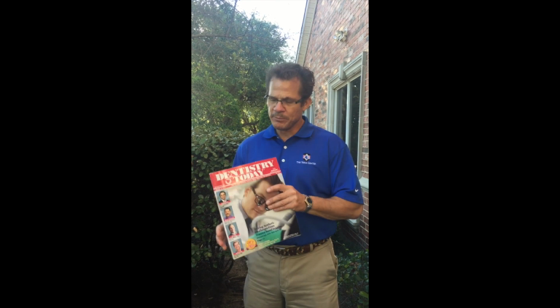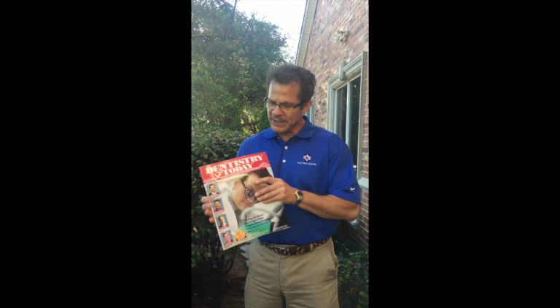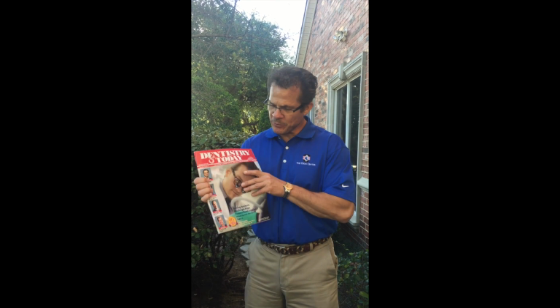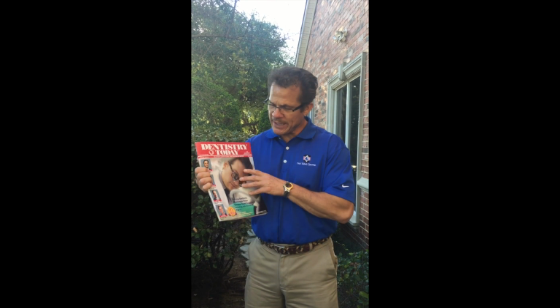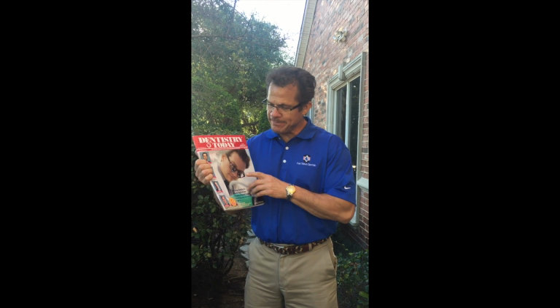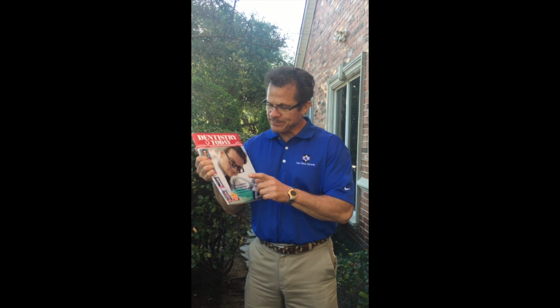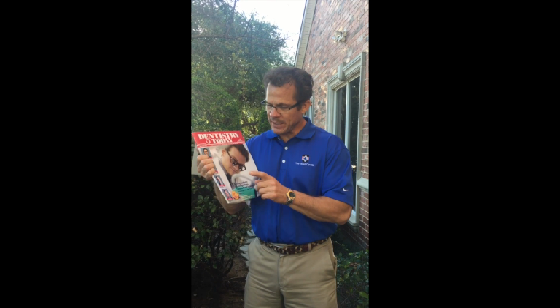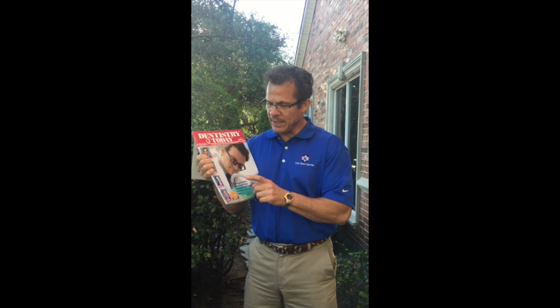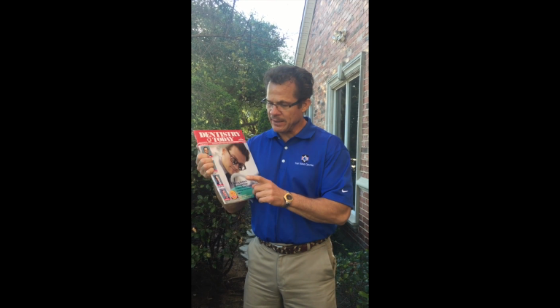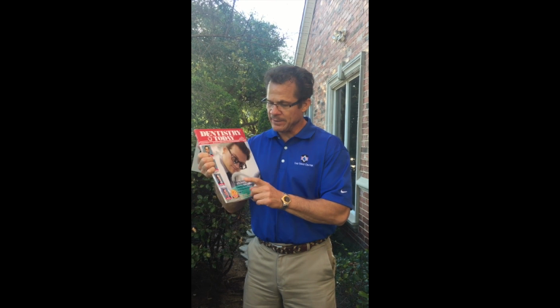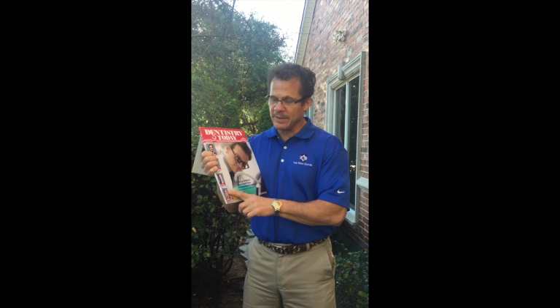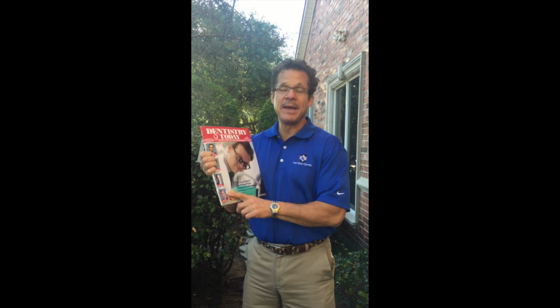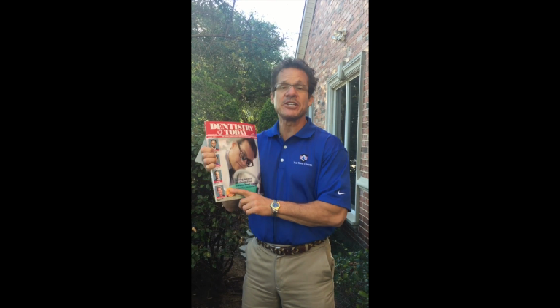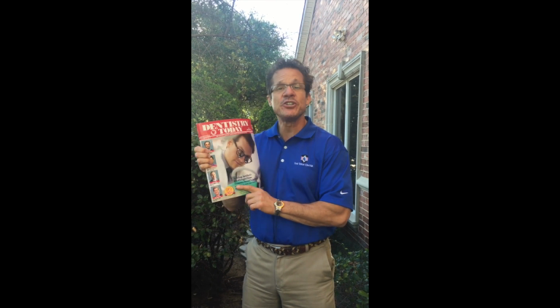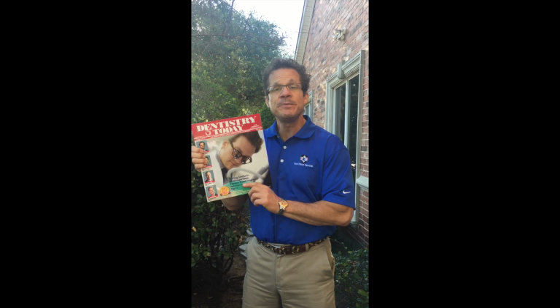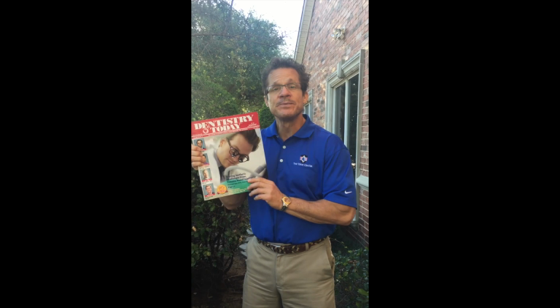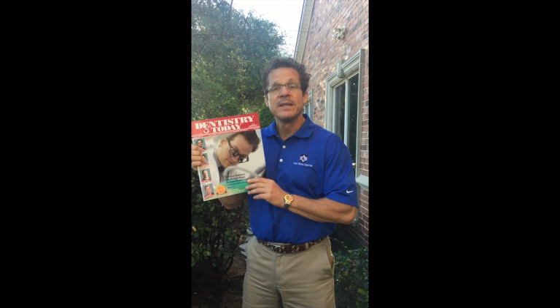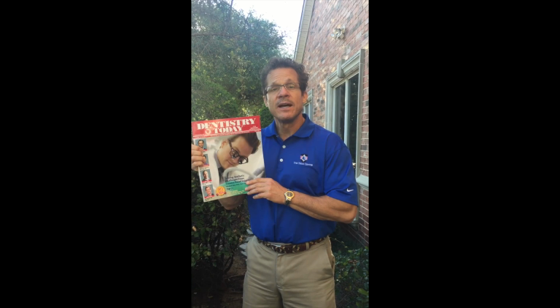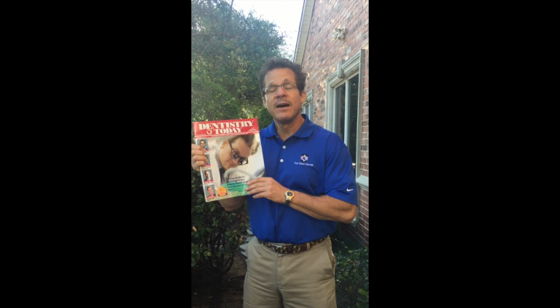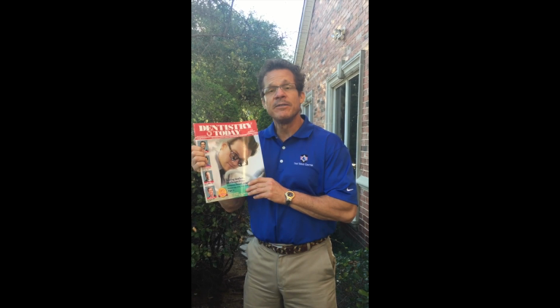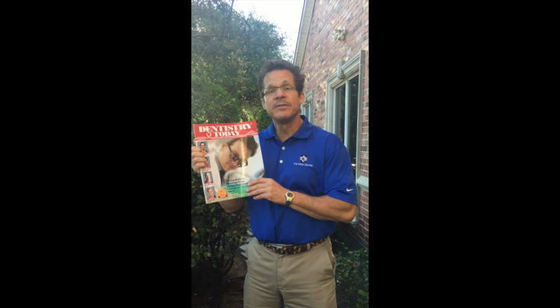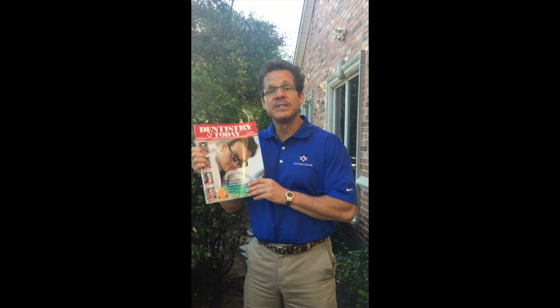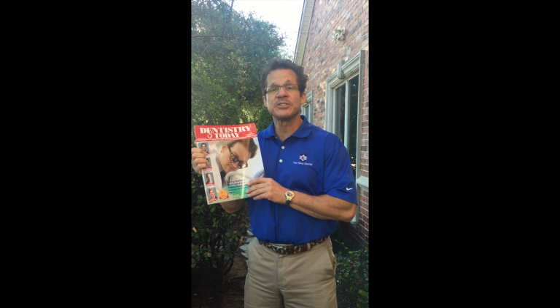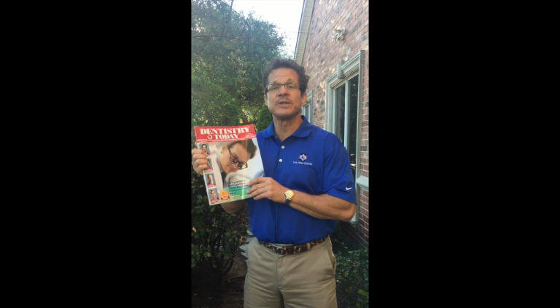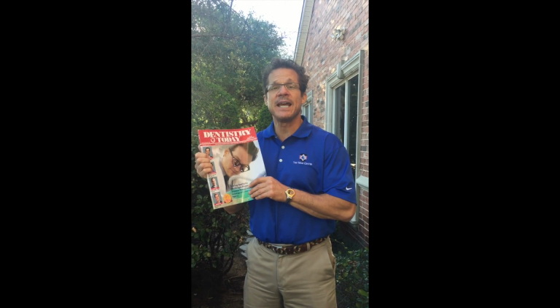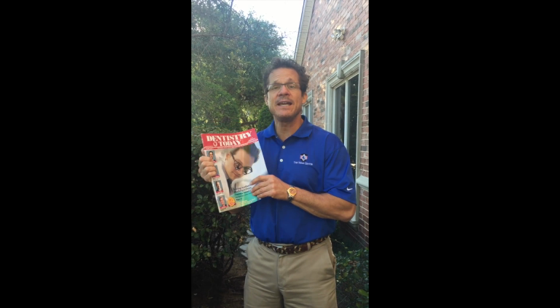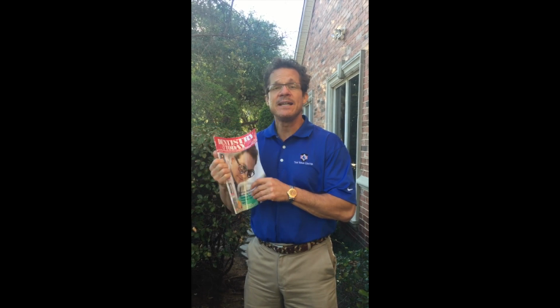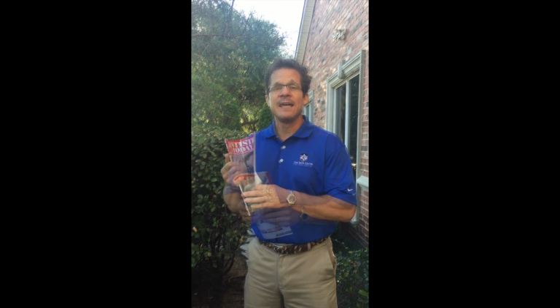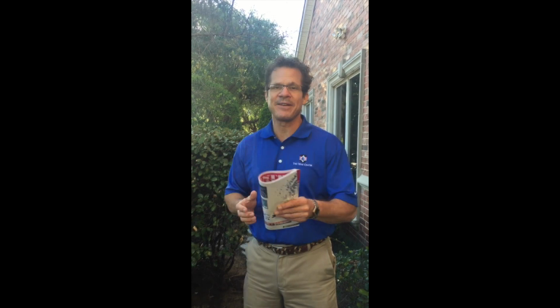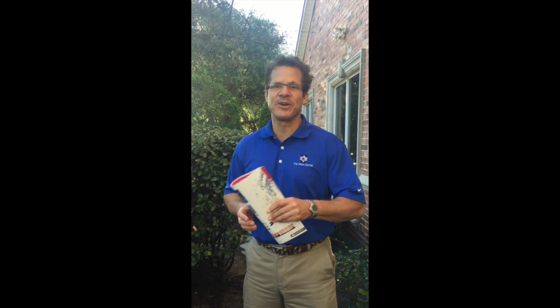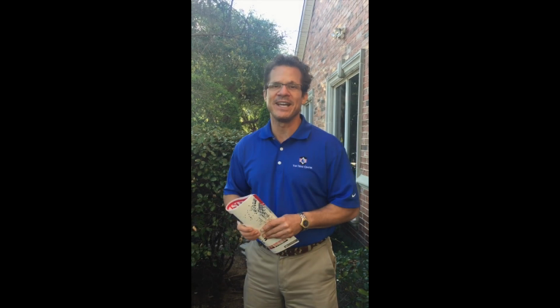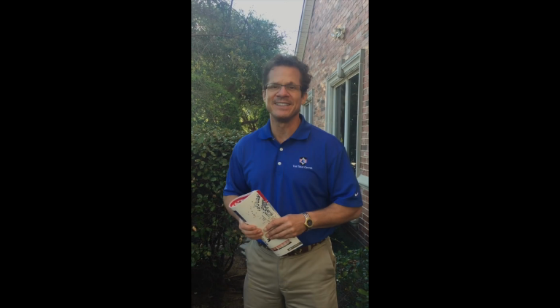Please read it in the May issue of Dentistry Today. Have a great day.